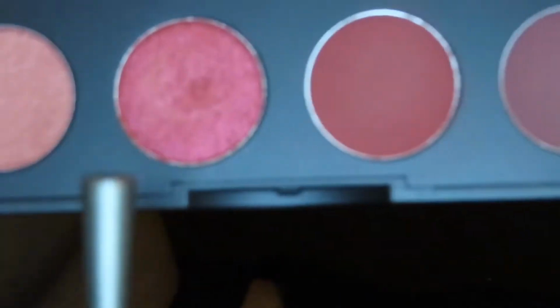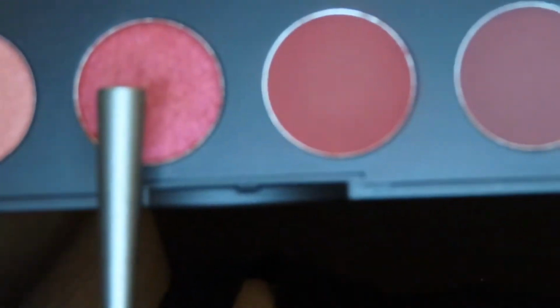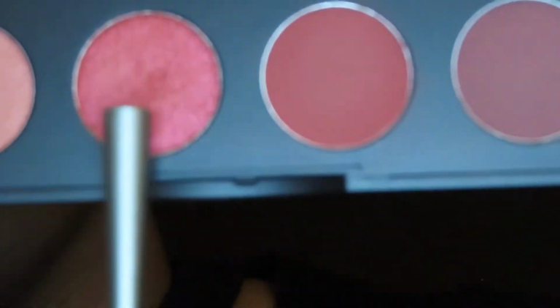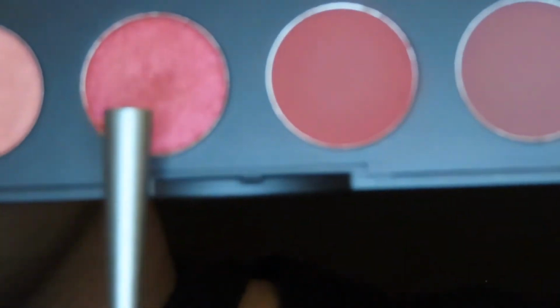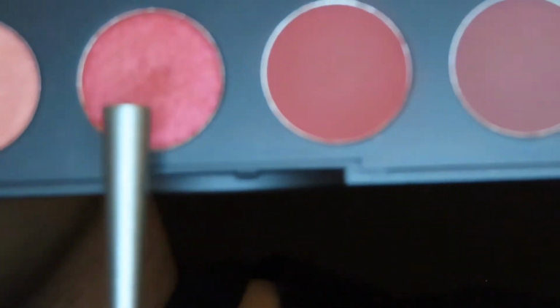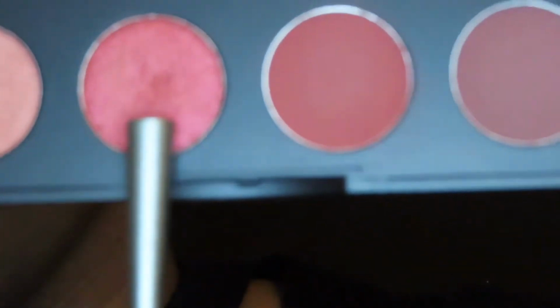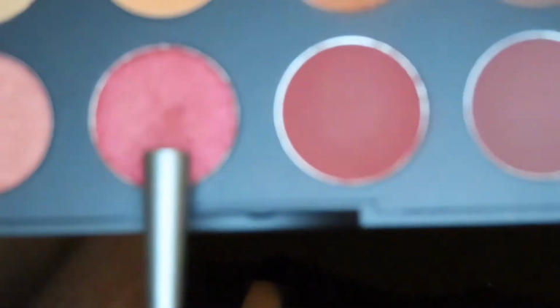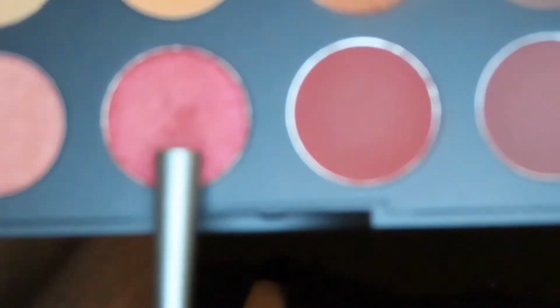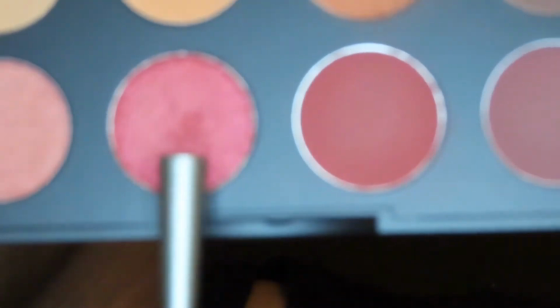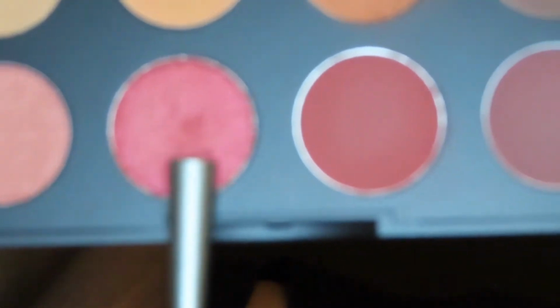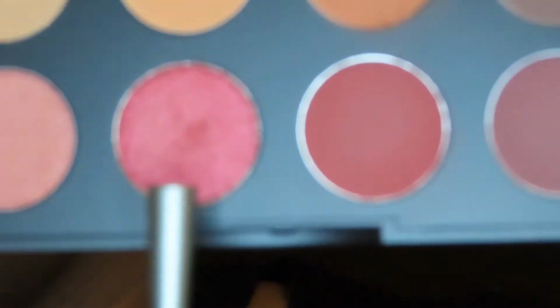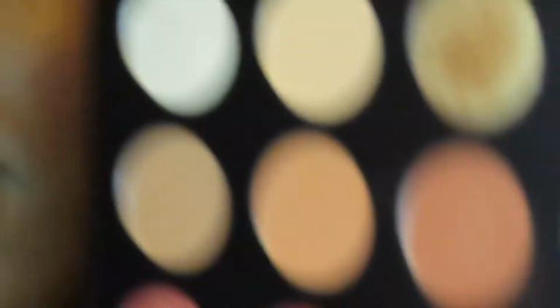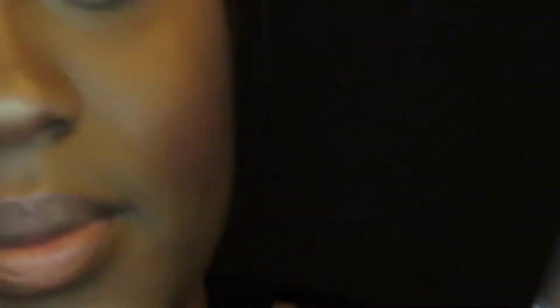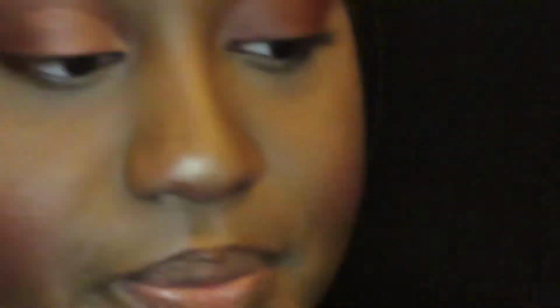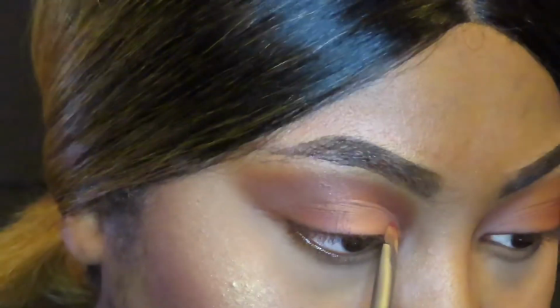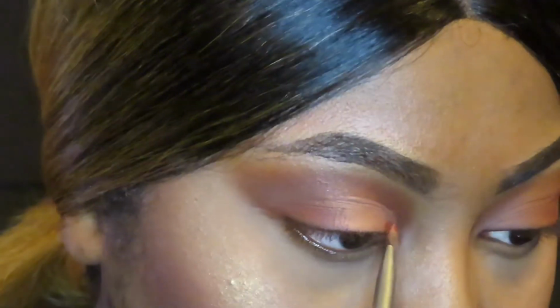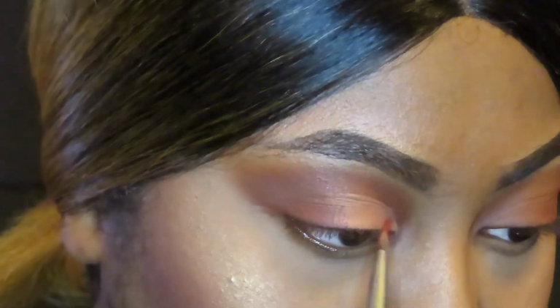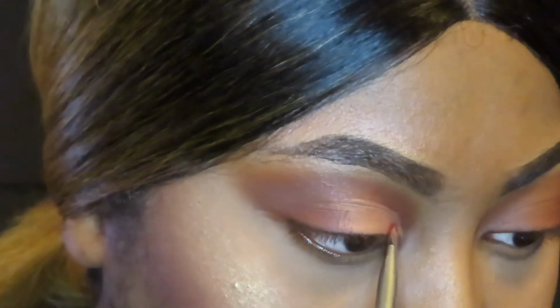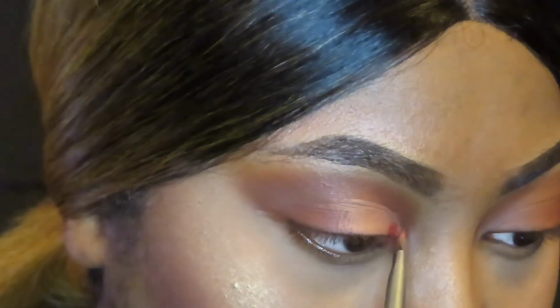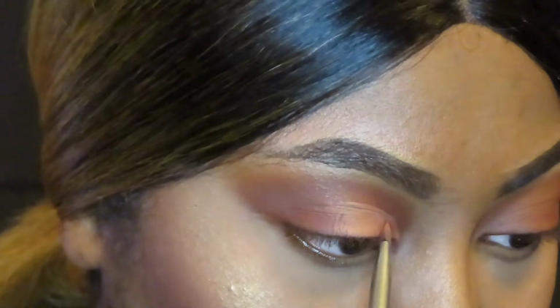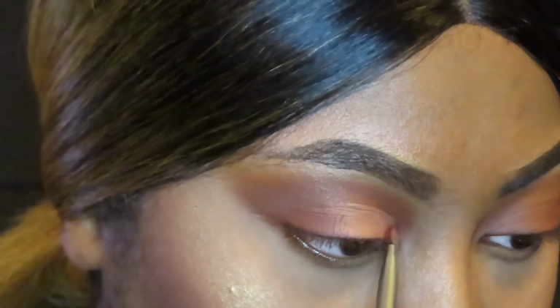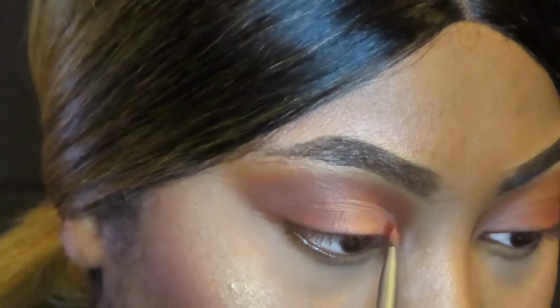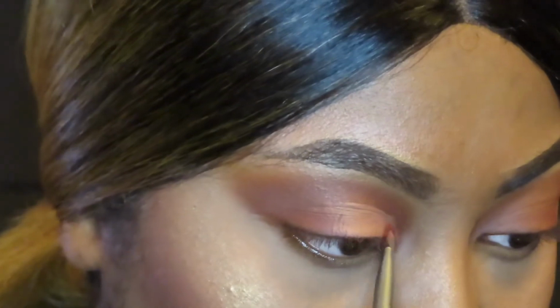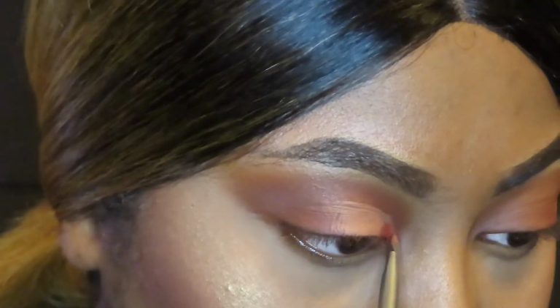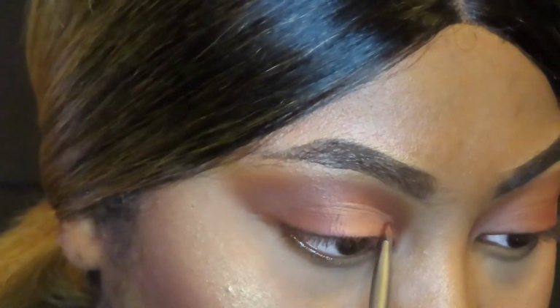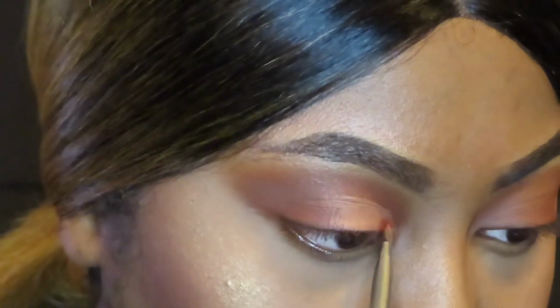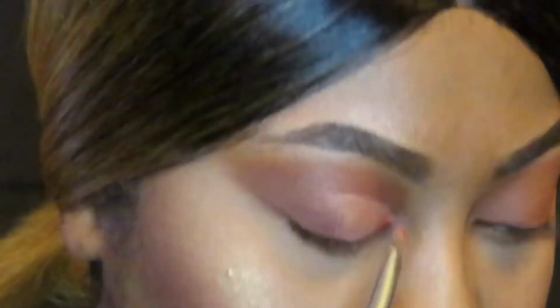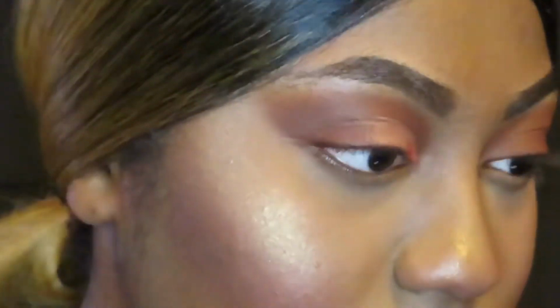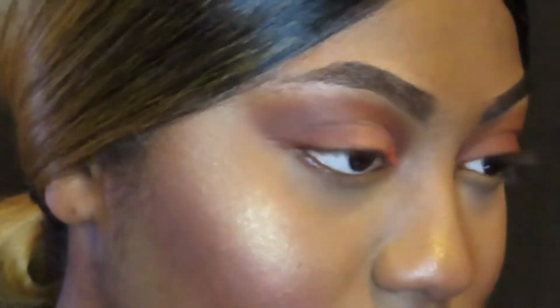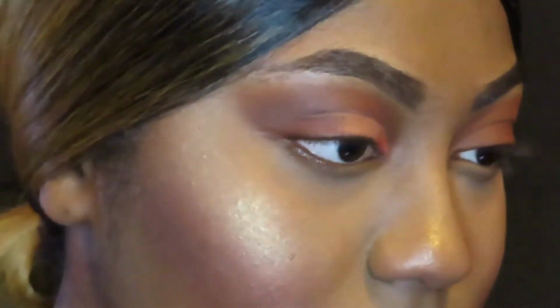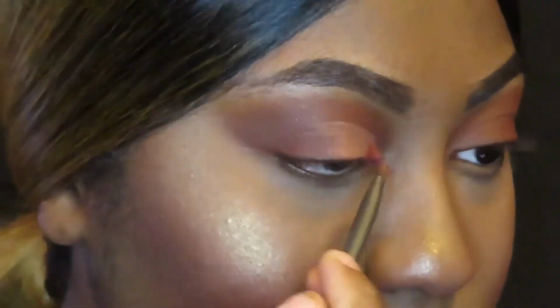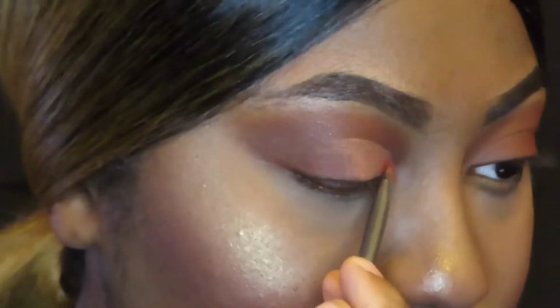Next I'm going into the shade Love at First Sight and I'm just going to be applying that where I applied my concealer.